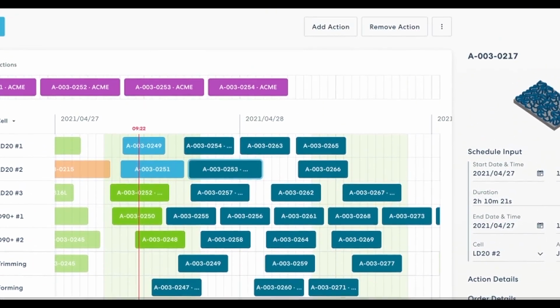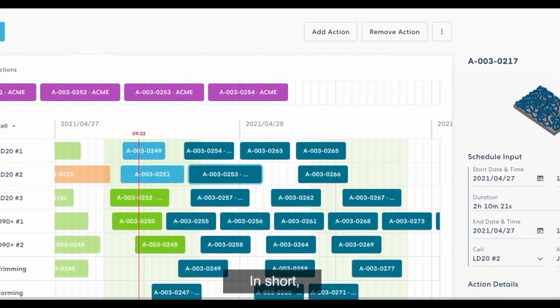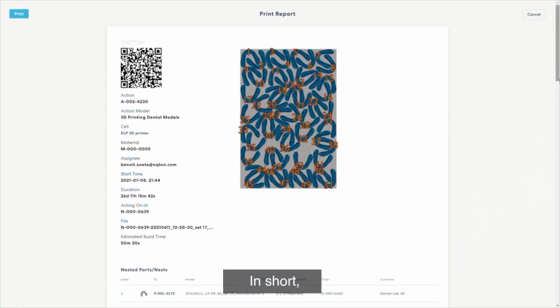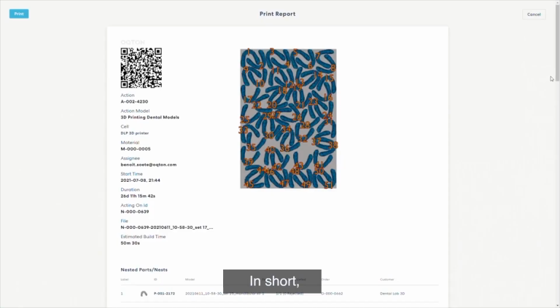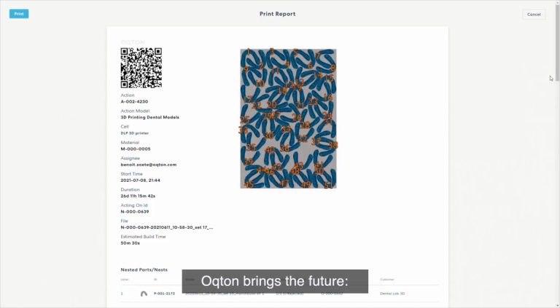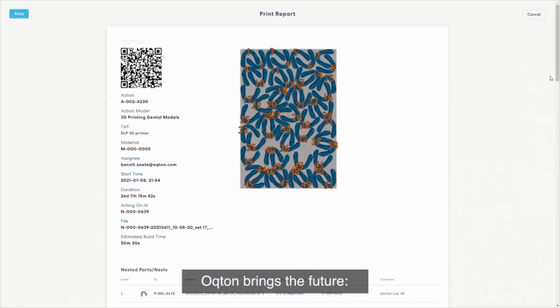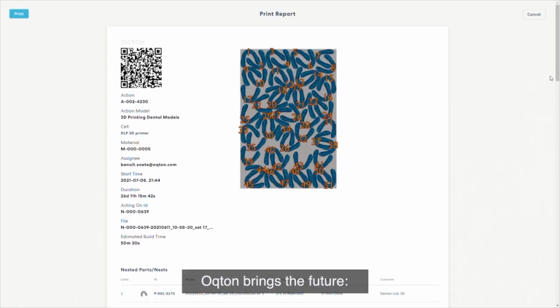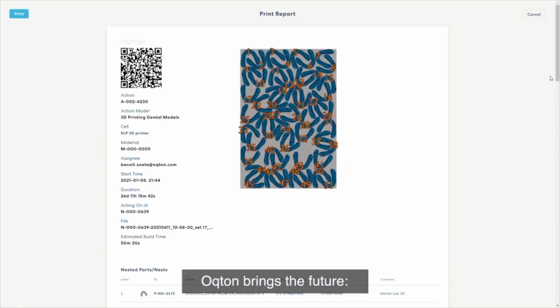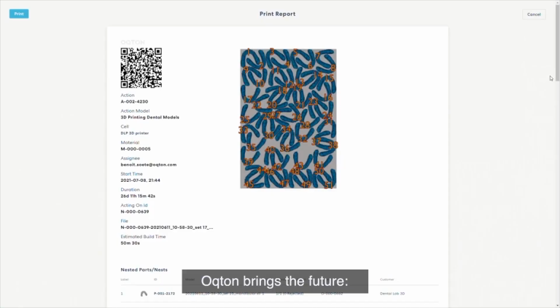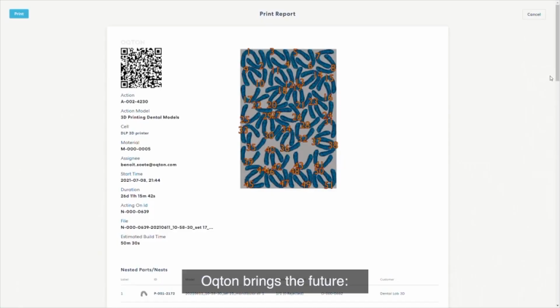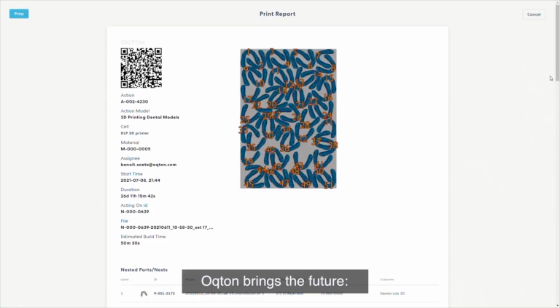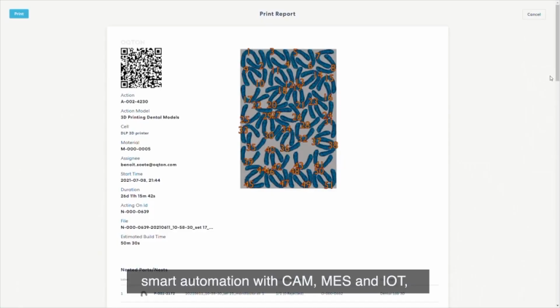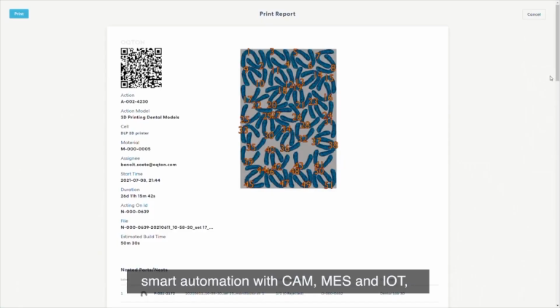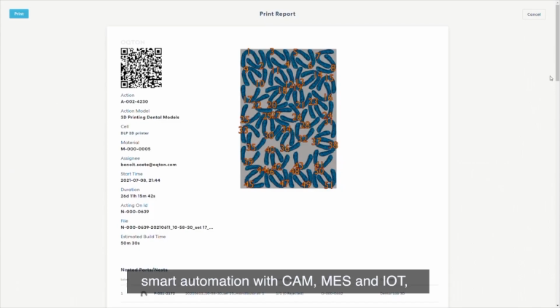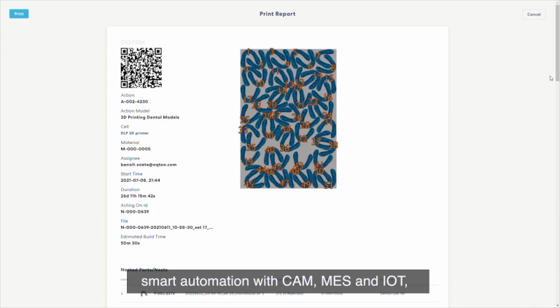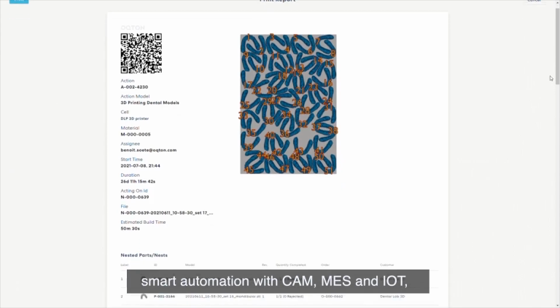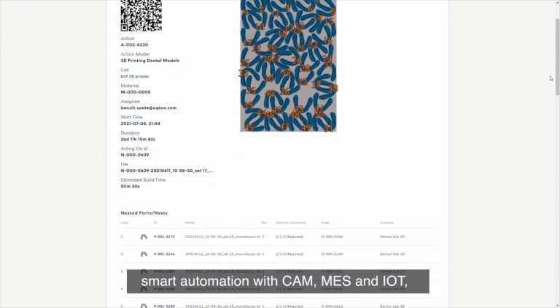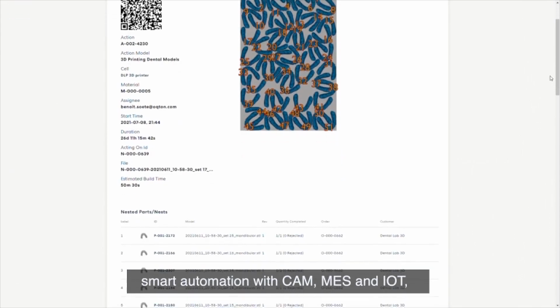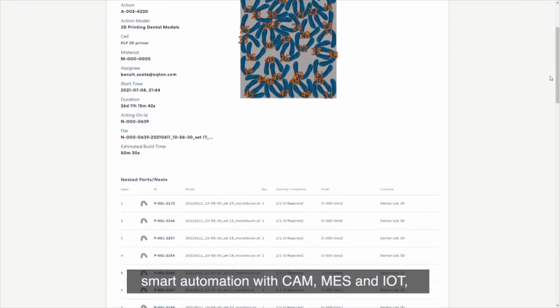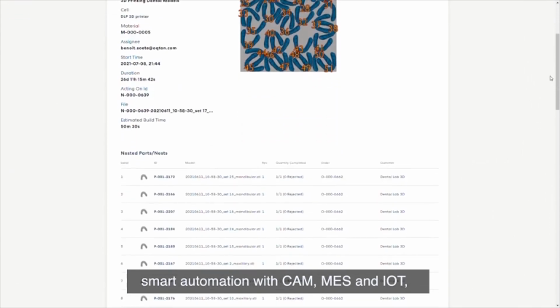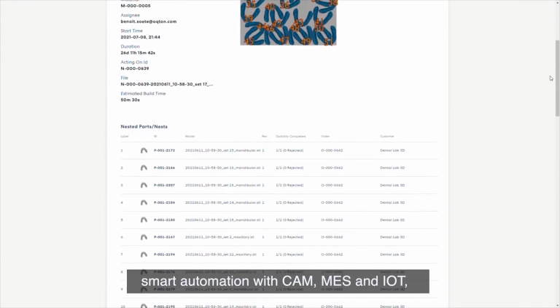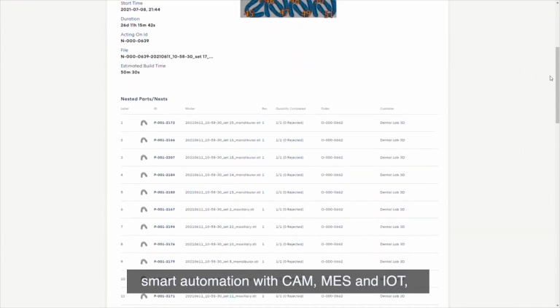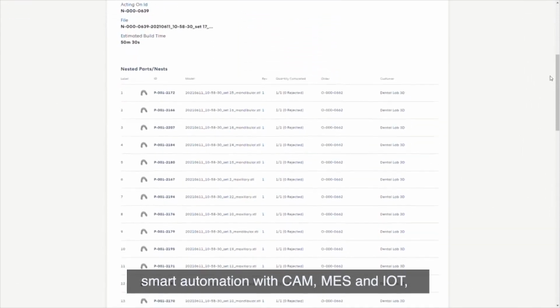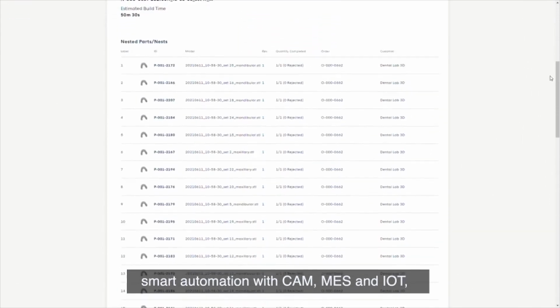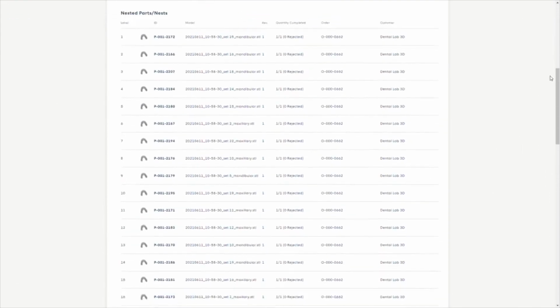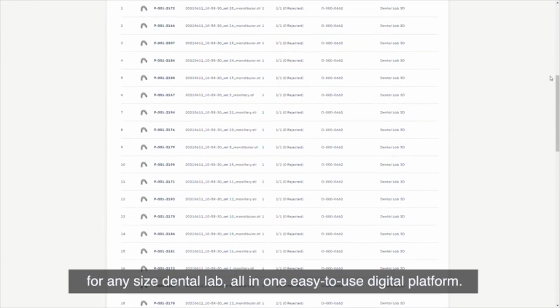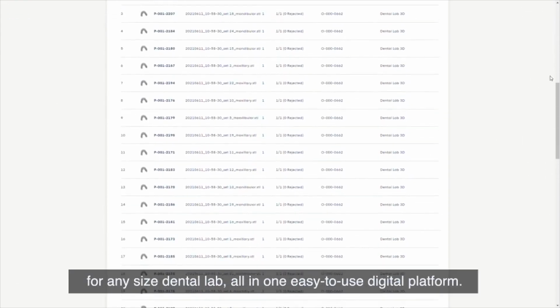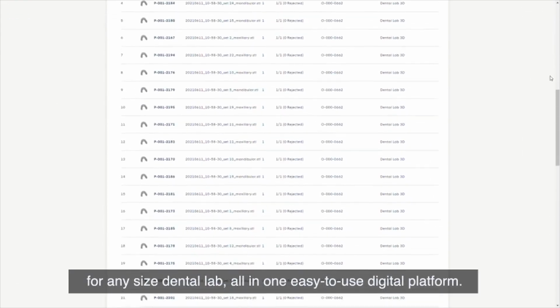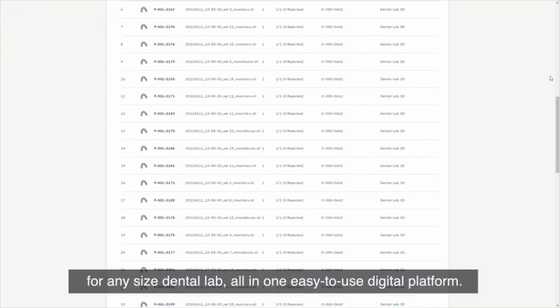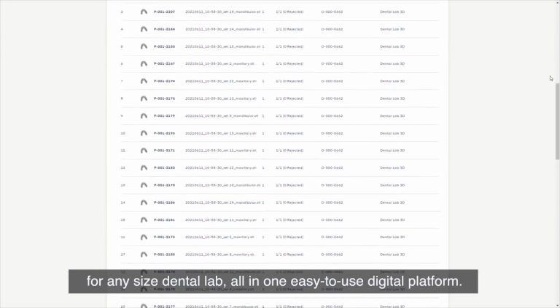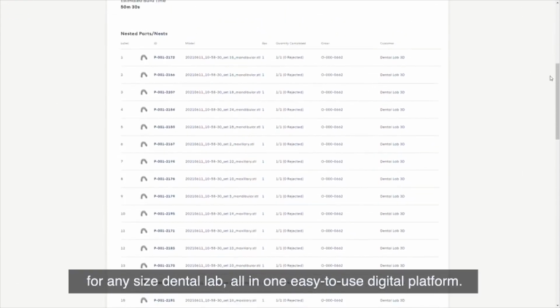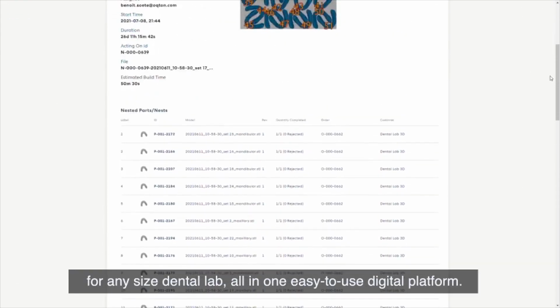In short, Octon brings the future: smart automation with CAM, MES, and IoT for any size dental lab, all in one easy-to-use digital platform.